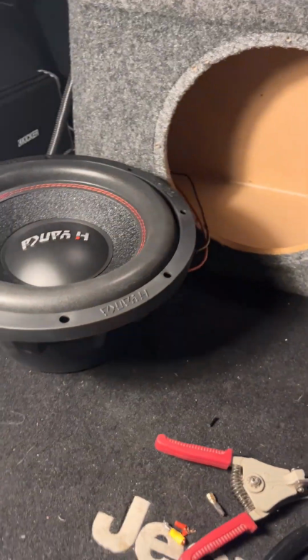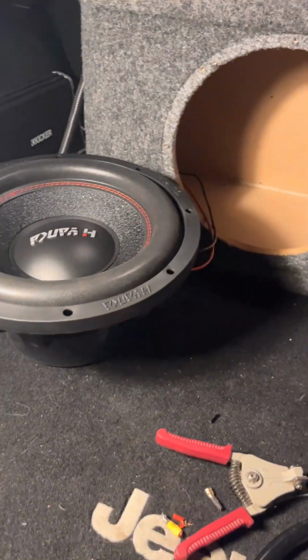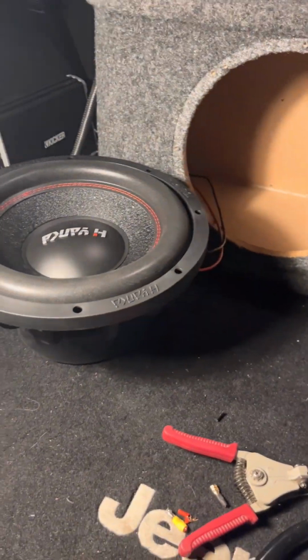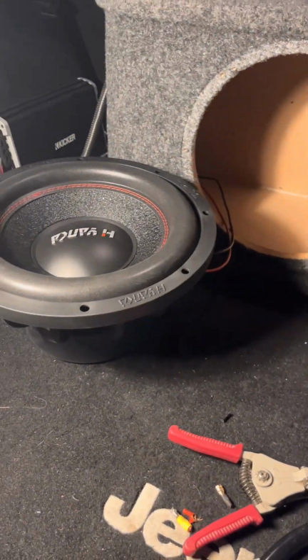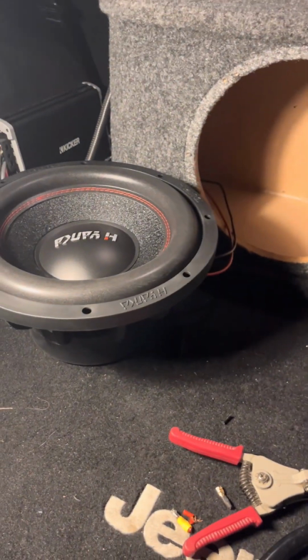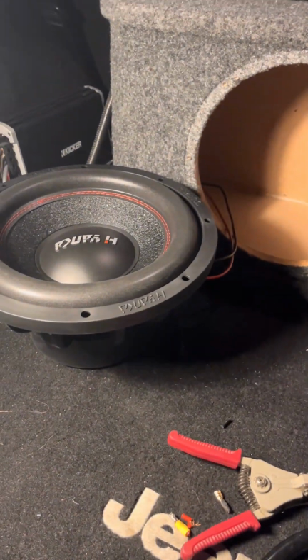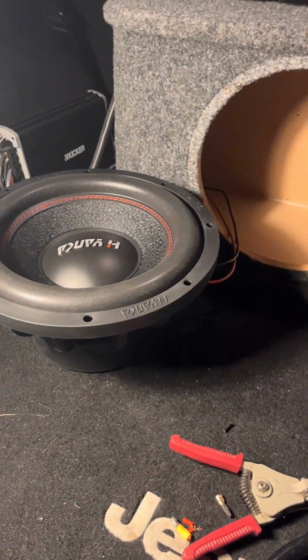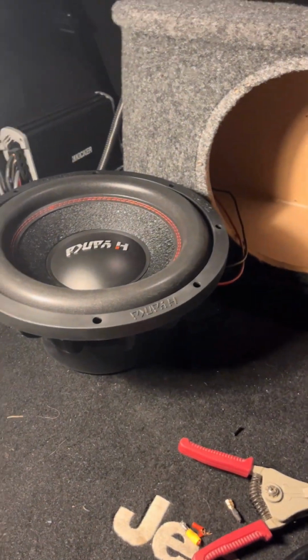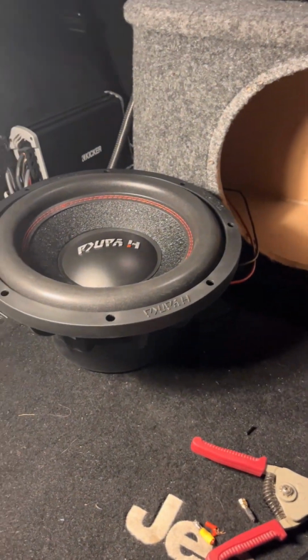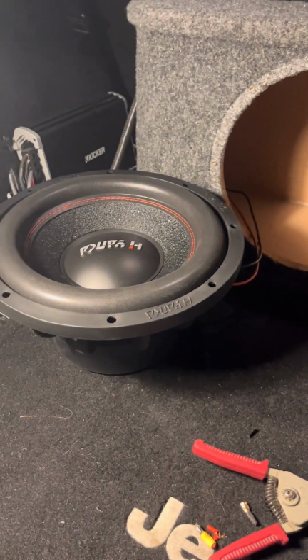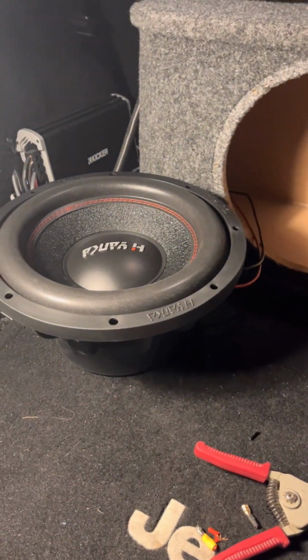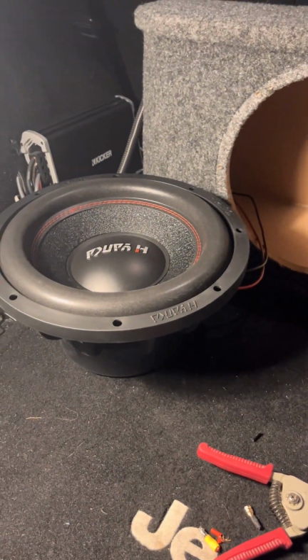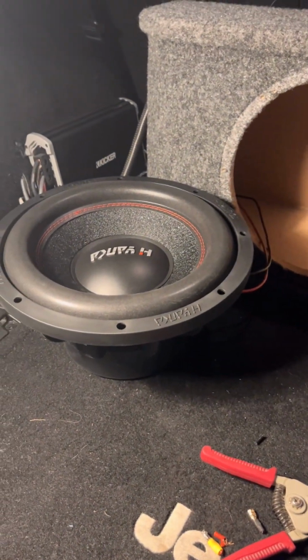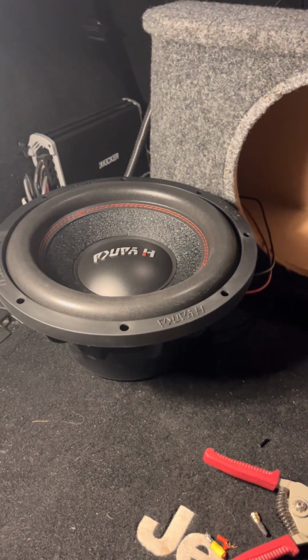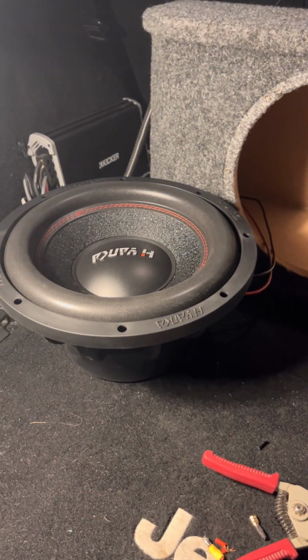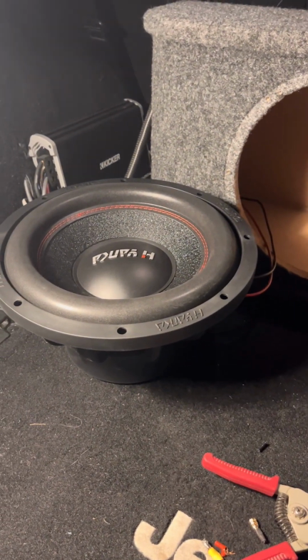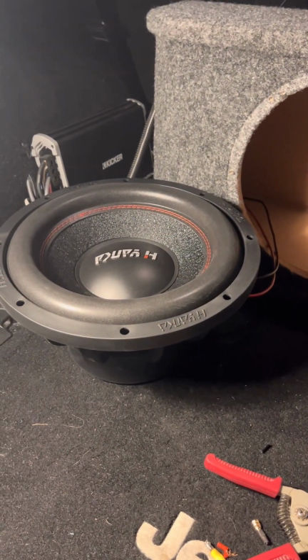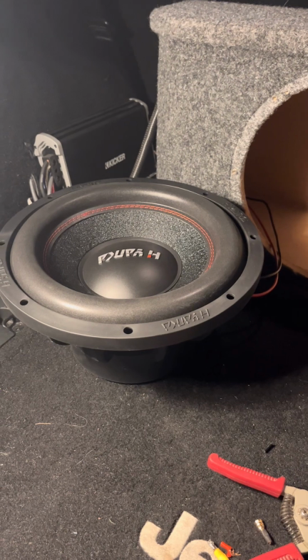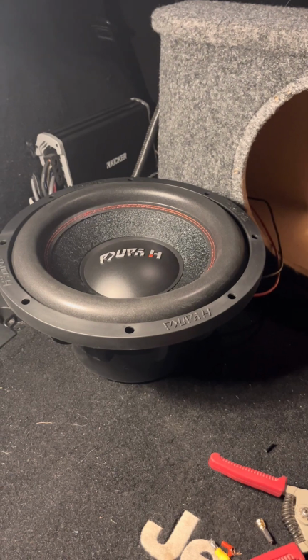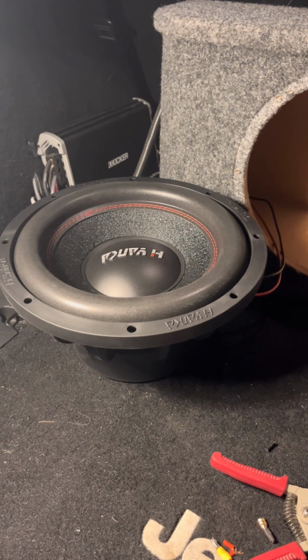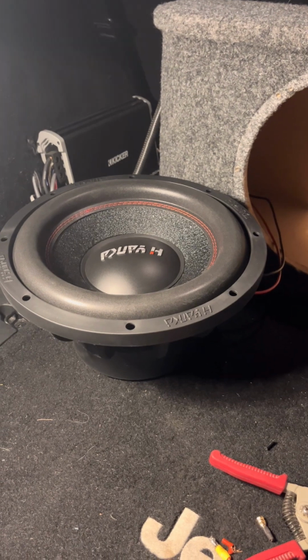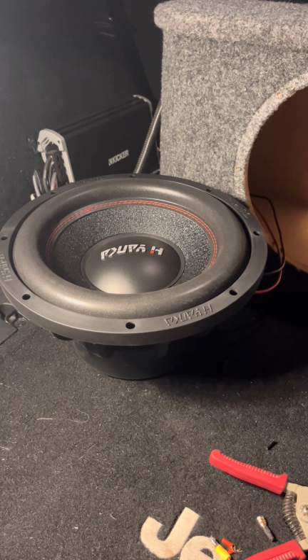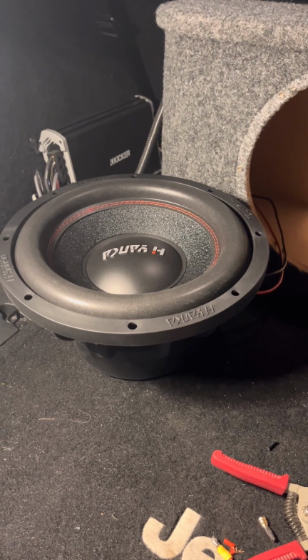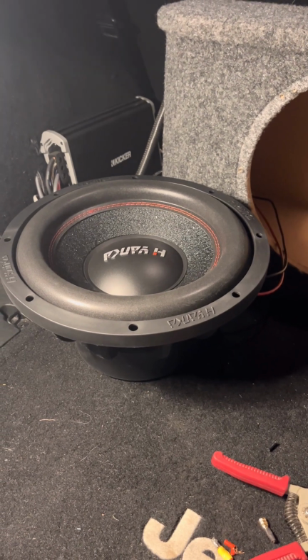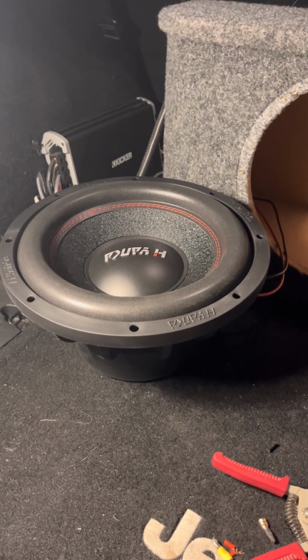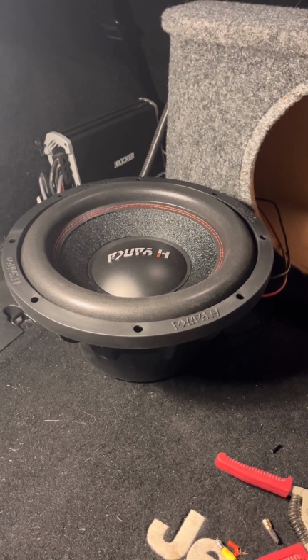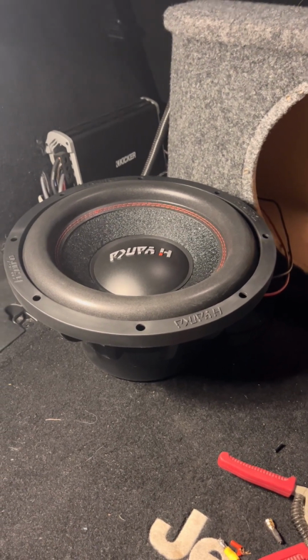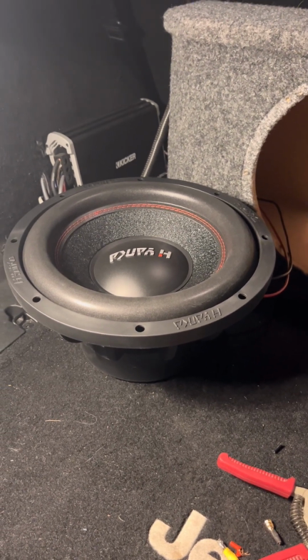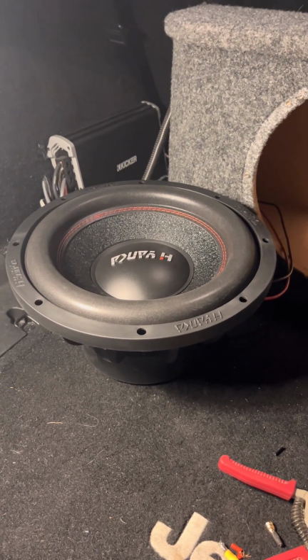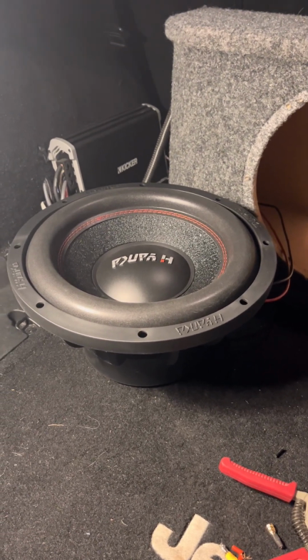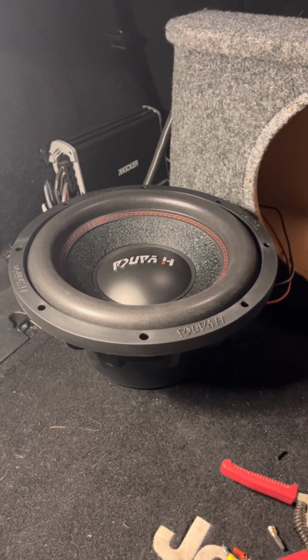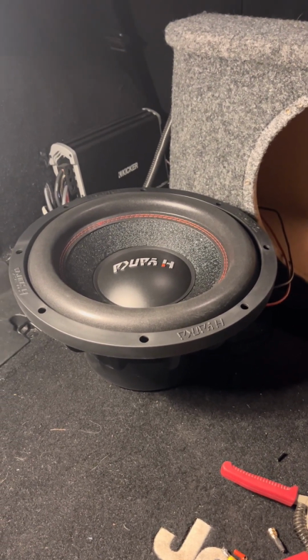Once I get the gains and everything squared away and set up in here, I'll finish this review up. And then apparently I'm ordering another one for my Jeep. Wonderful.